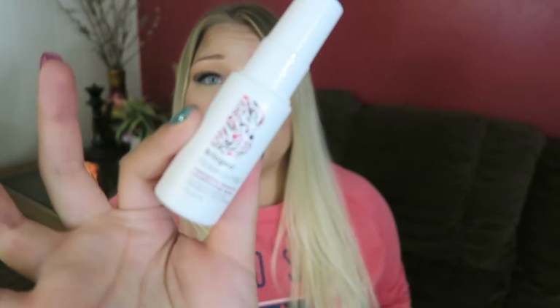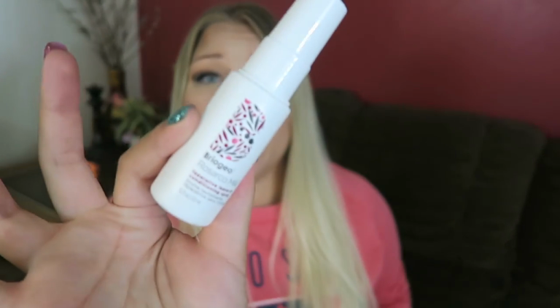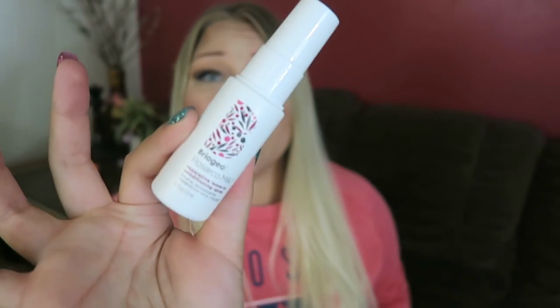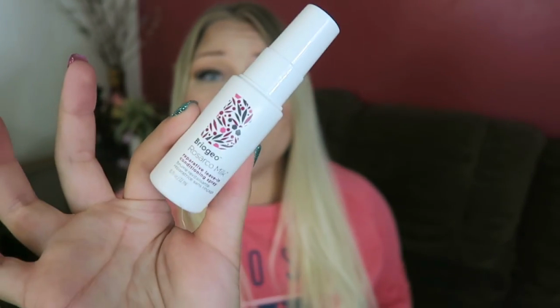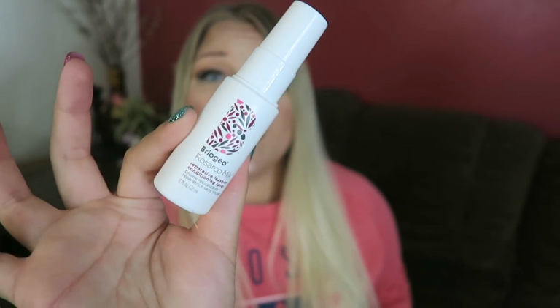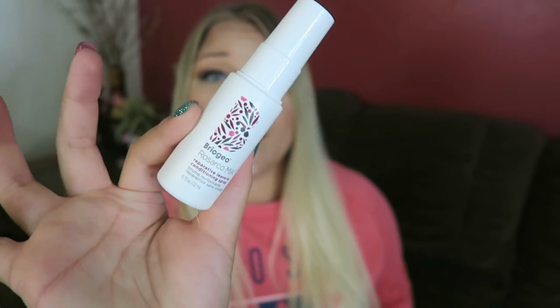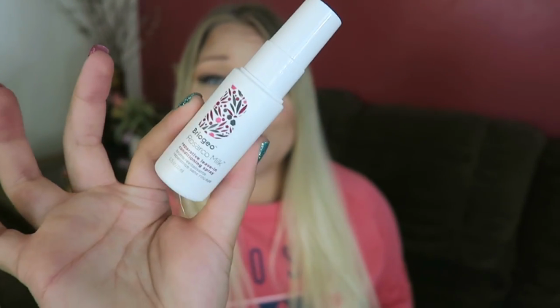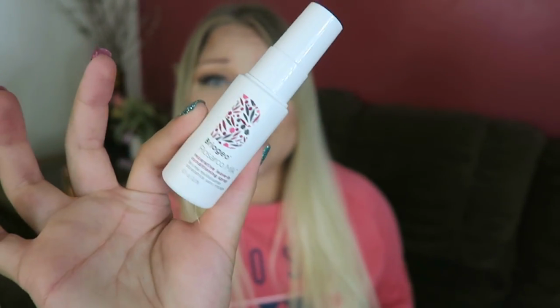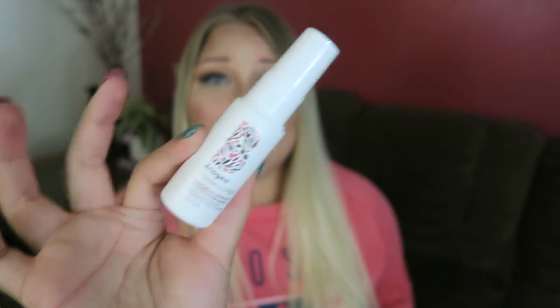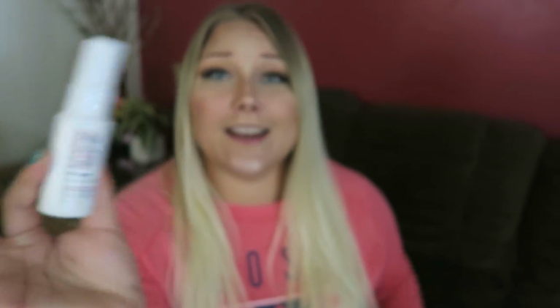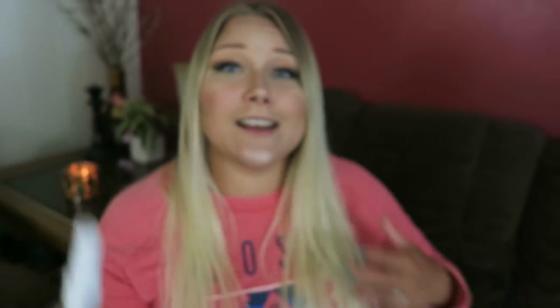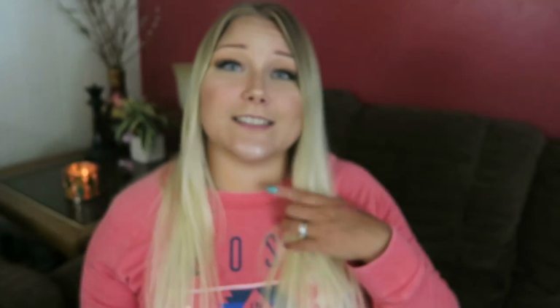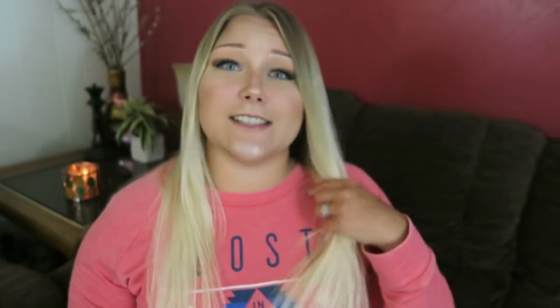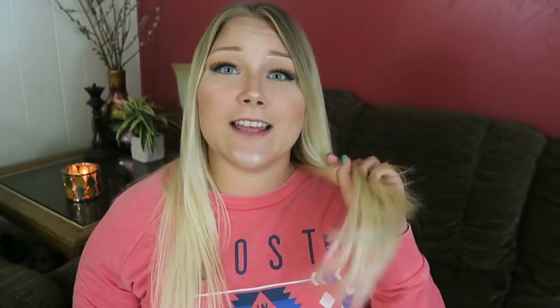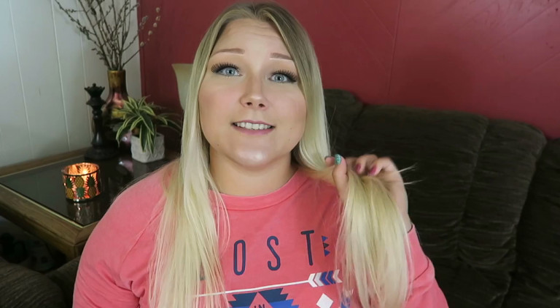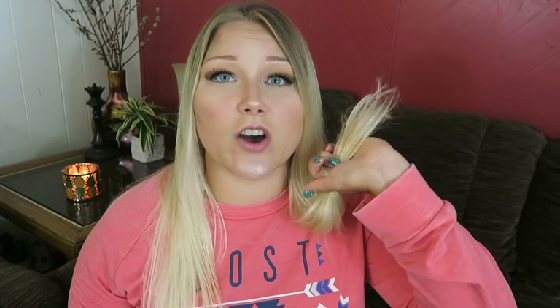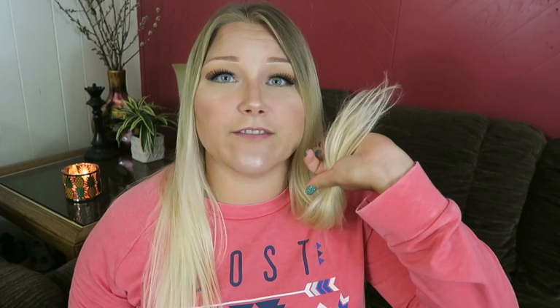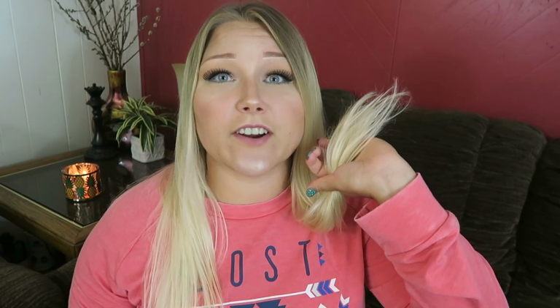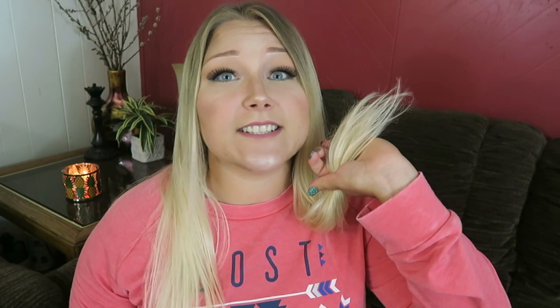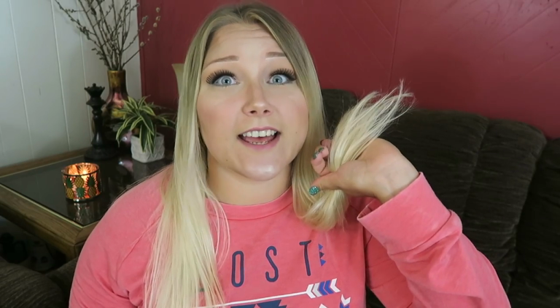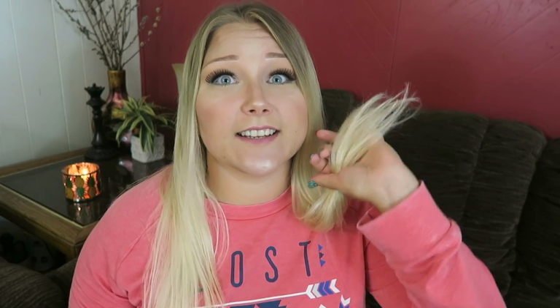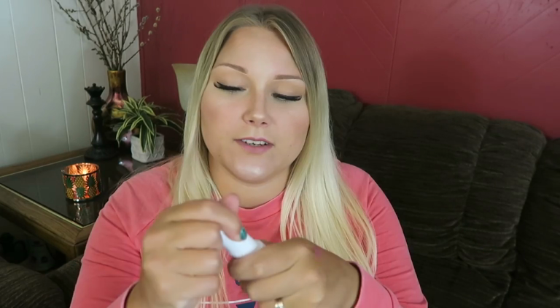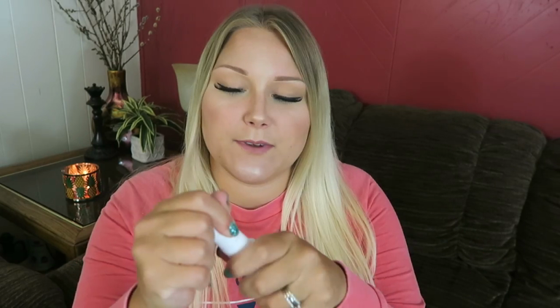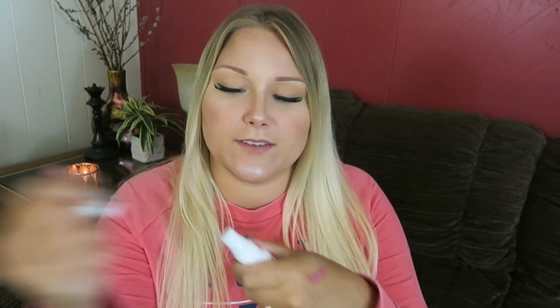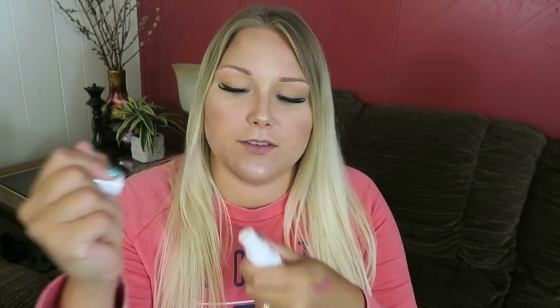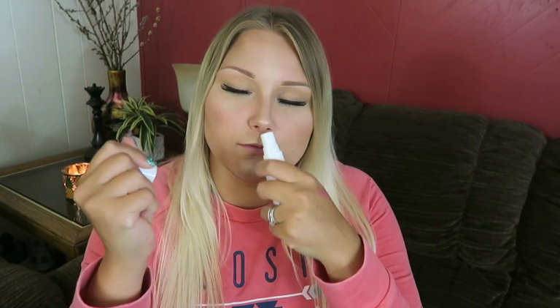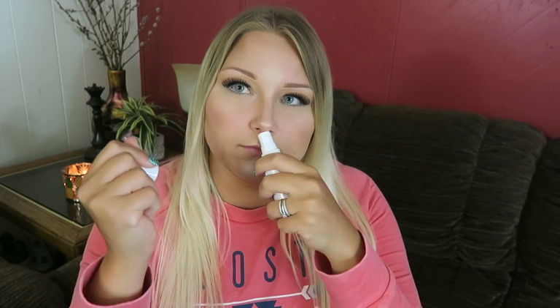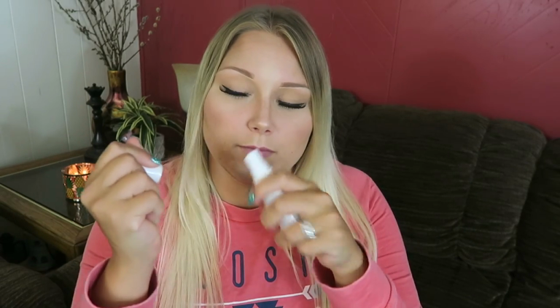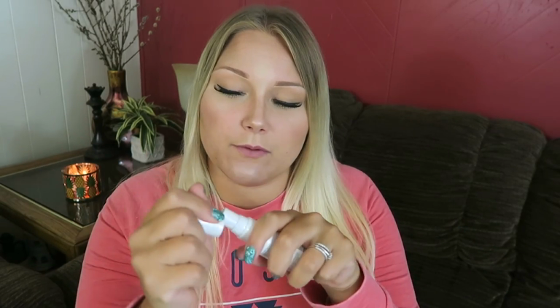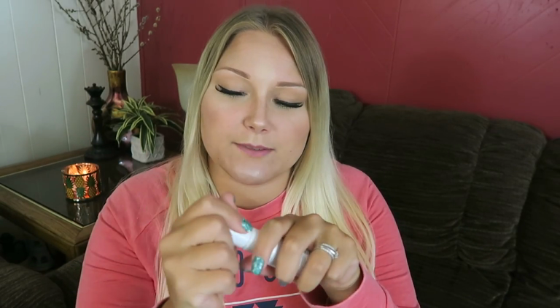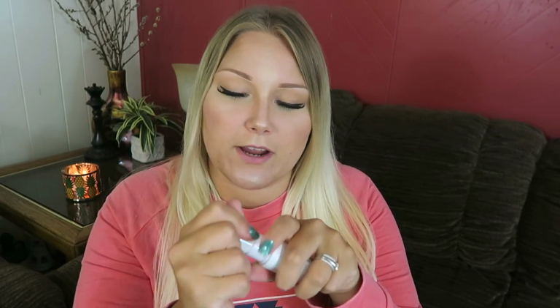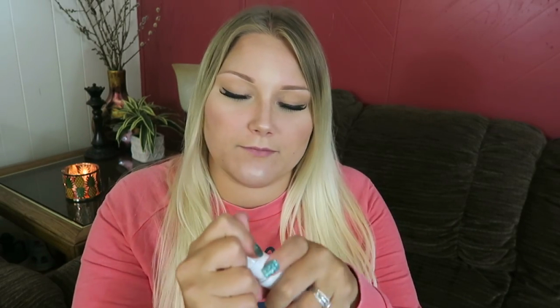Next we have Bario Neal — or Barogio Rosacare — Milk Reparative Leave-In Conditioning Spray. This is for your hair, and I'm excited because my ends are very dead. I want to smell it but I don't want to spray it on camera.